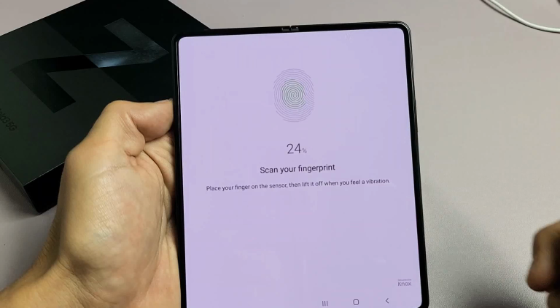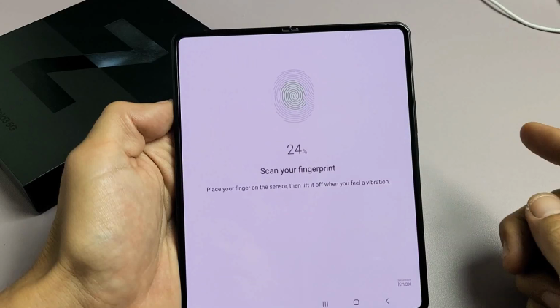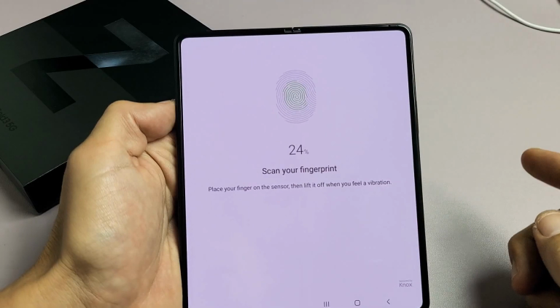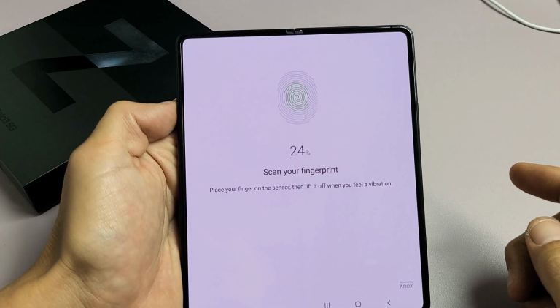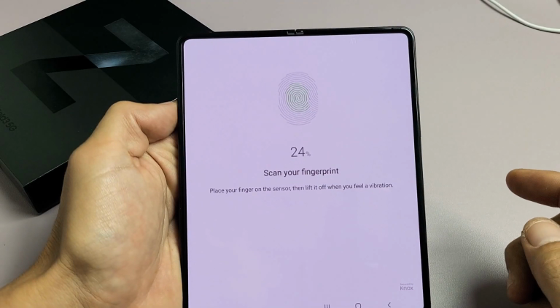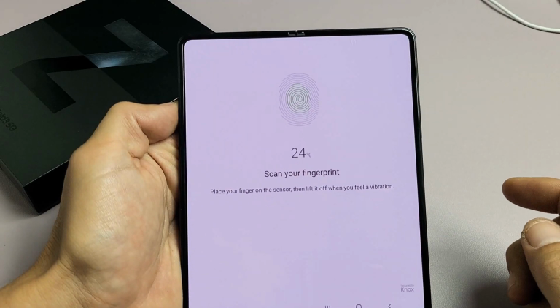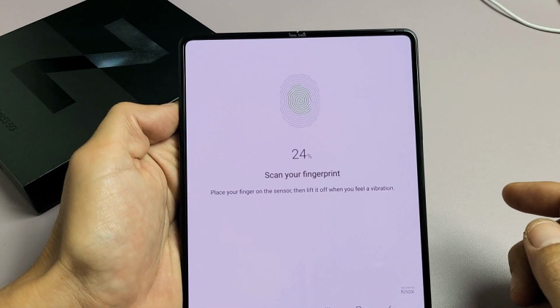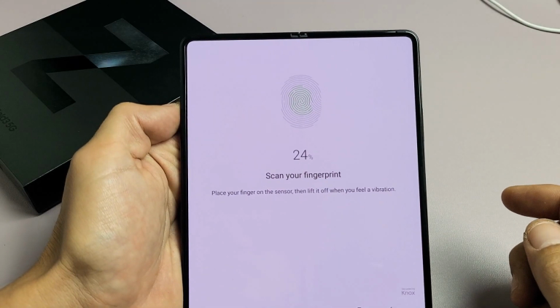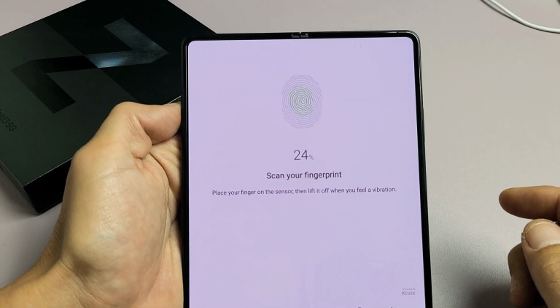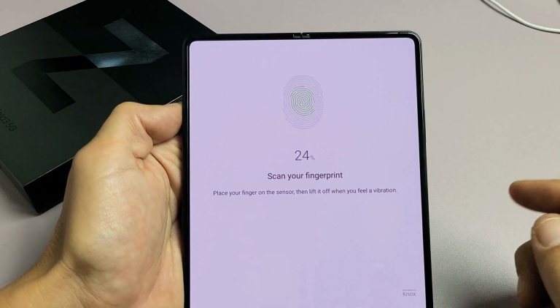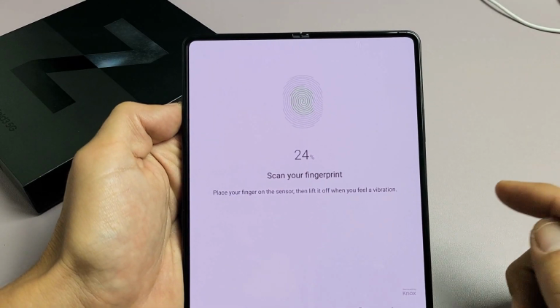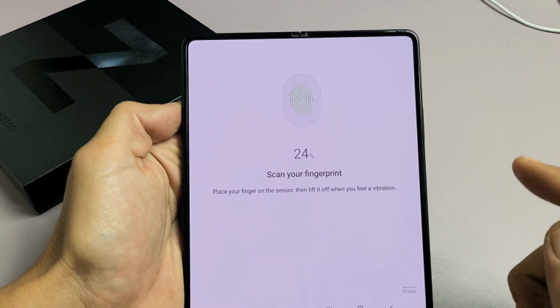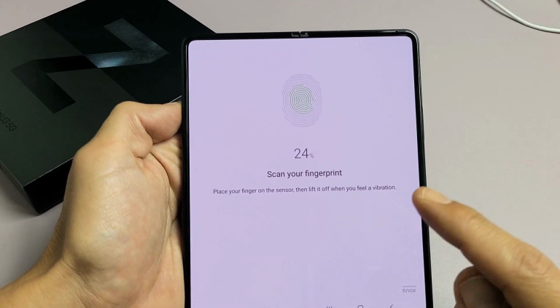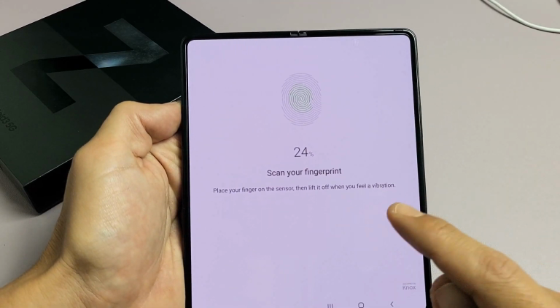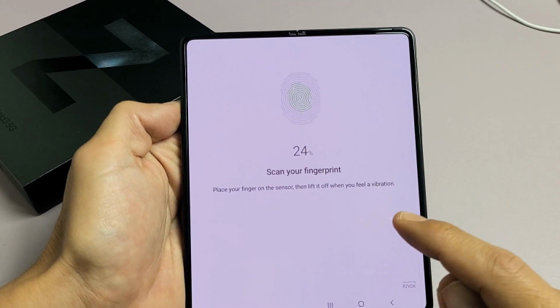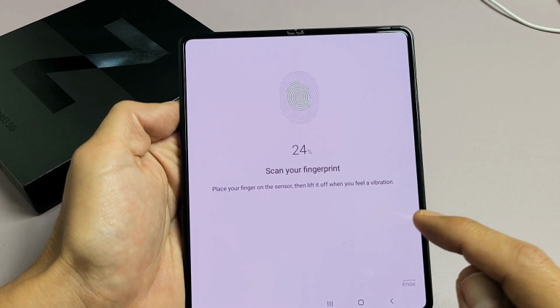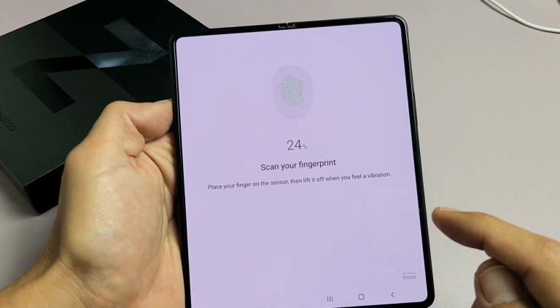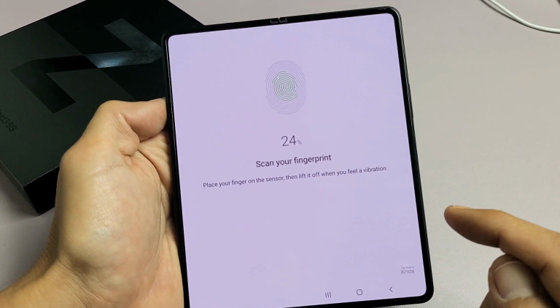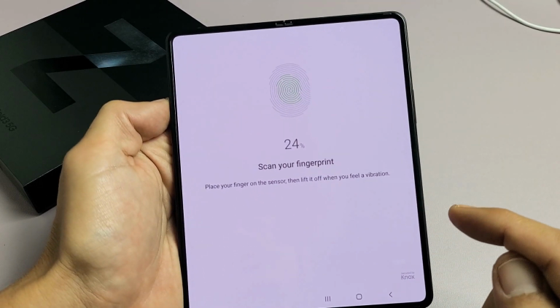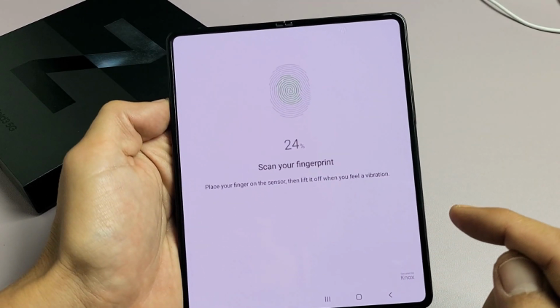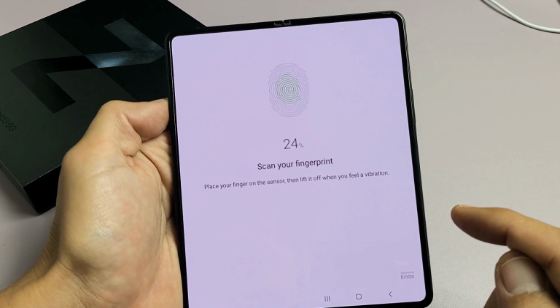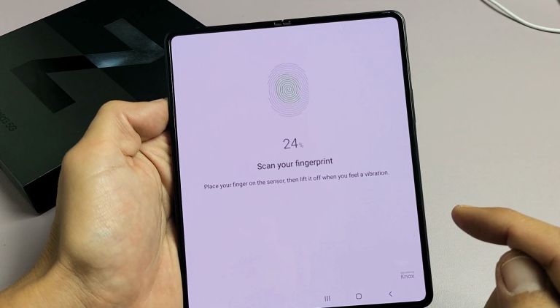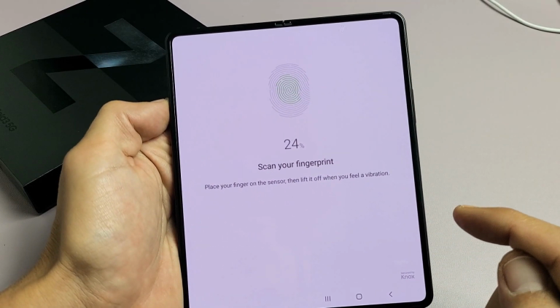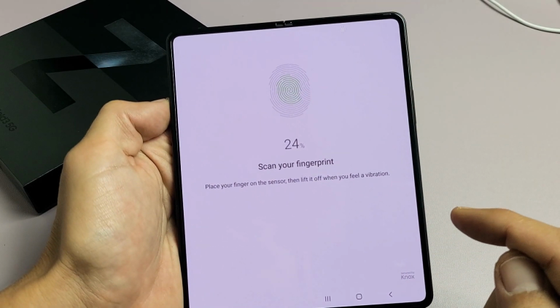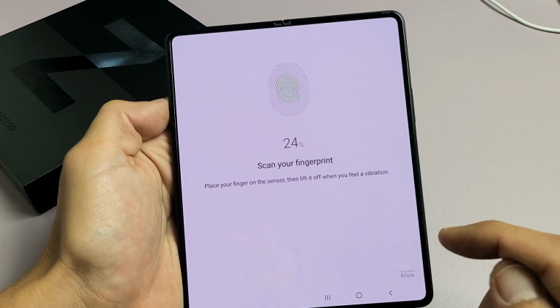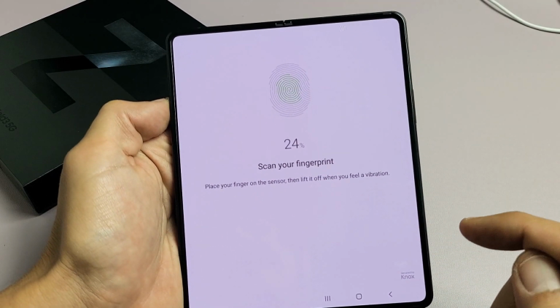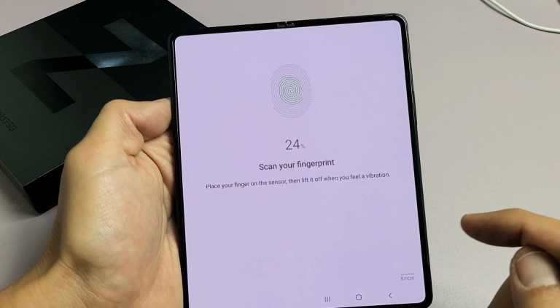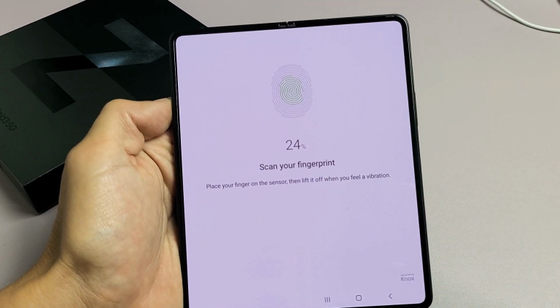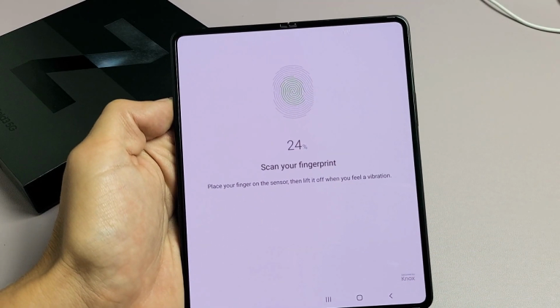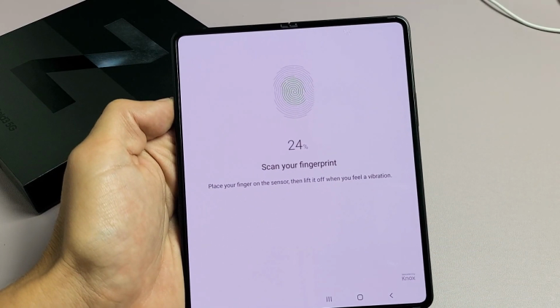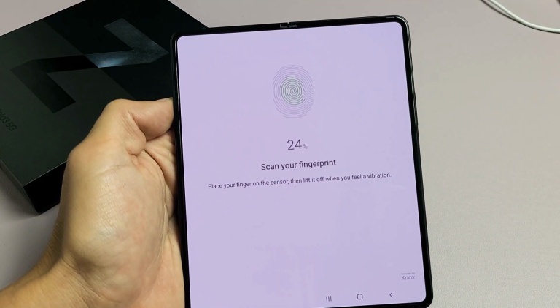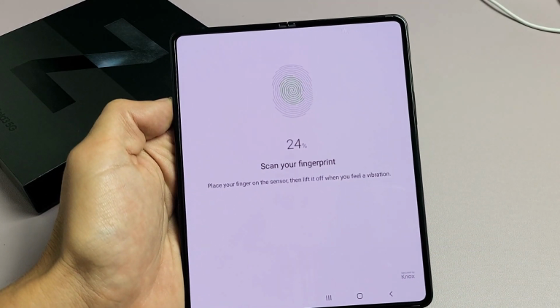I have a Samsung Galaxy Z Fold 3 here. I'm going to show you how to set up a fingerprint password.